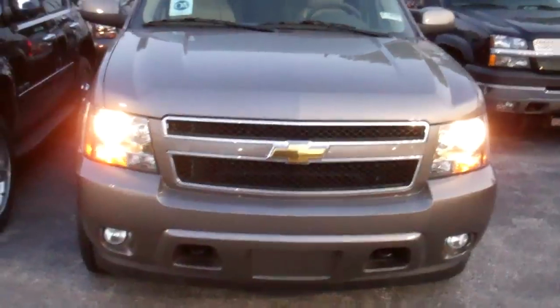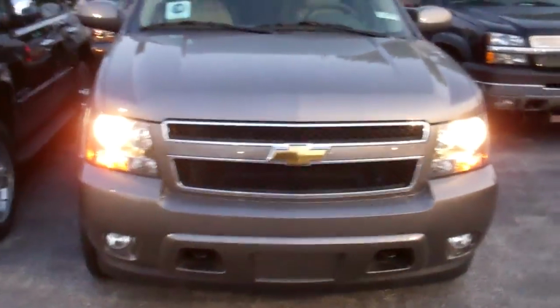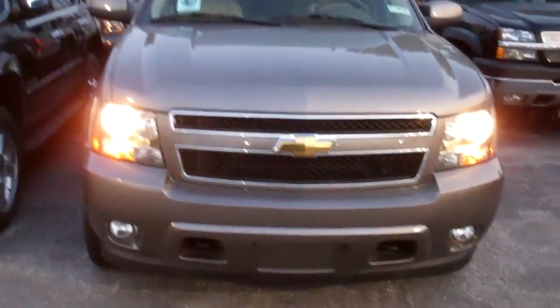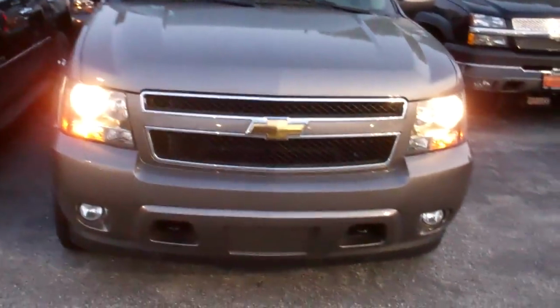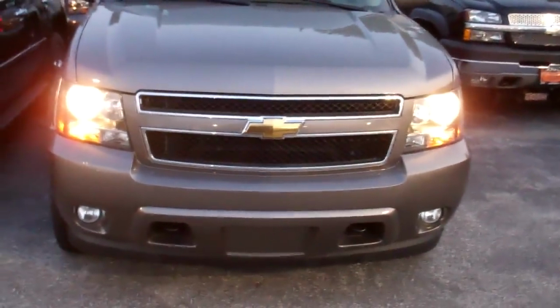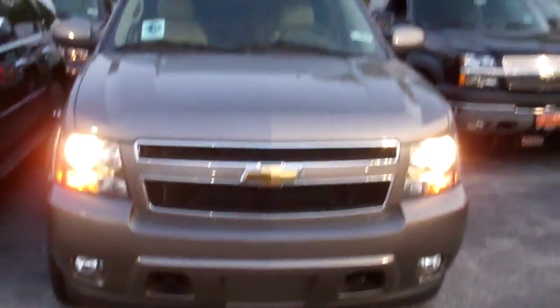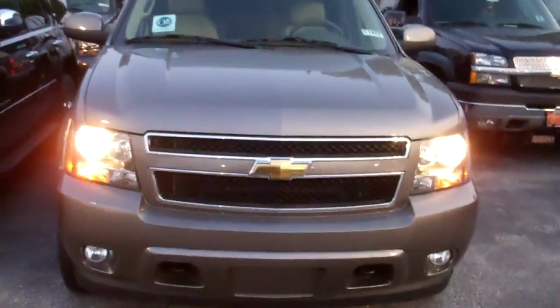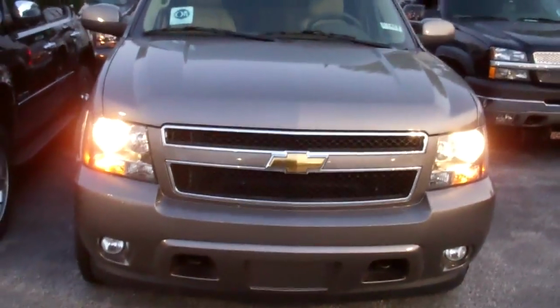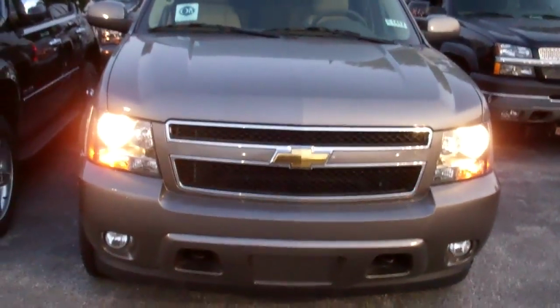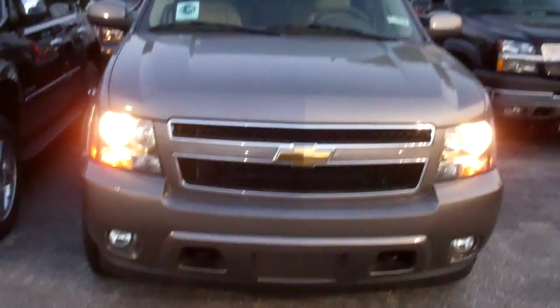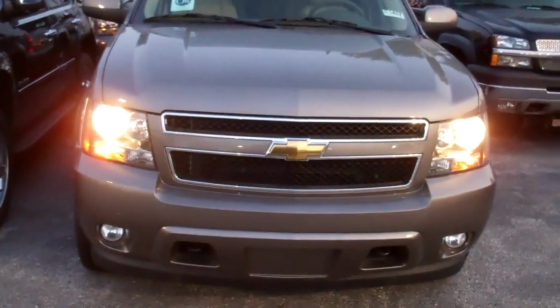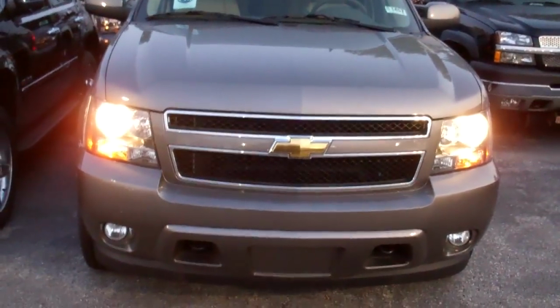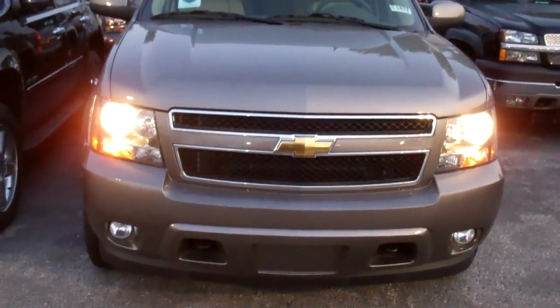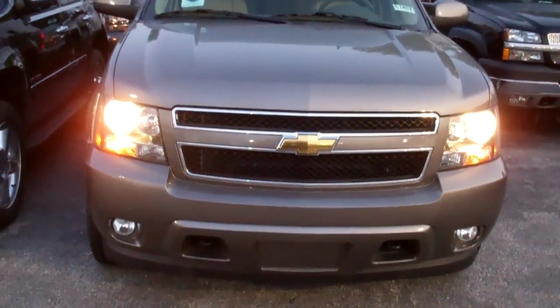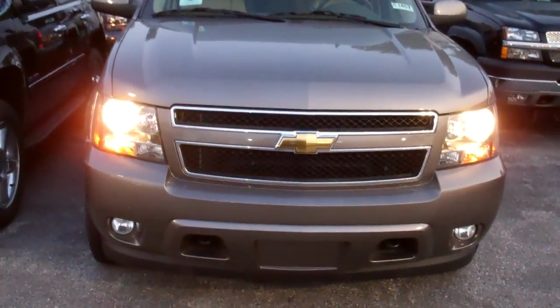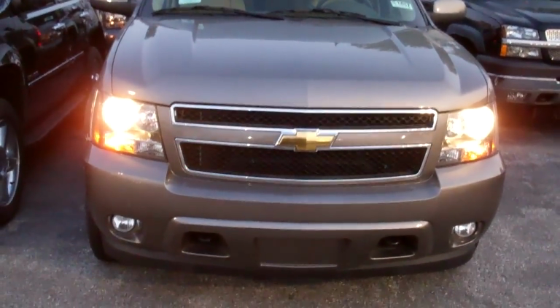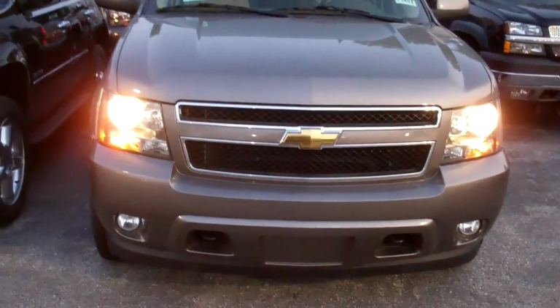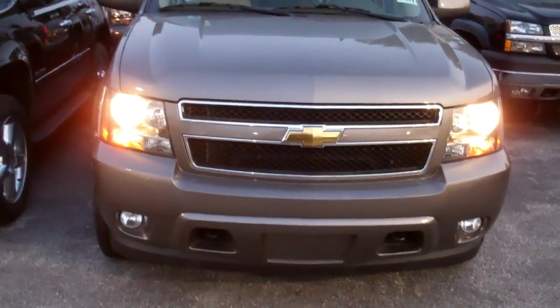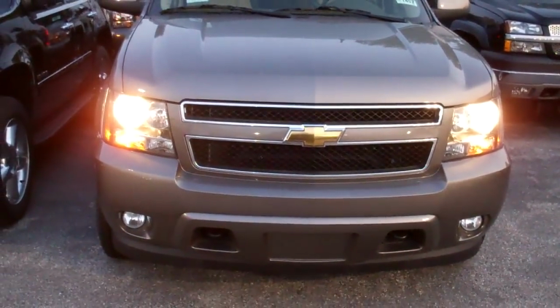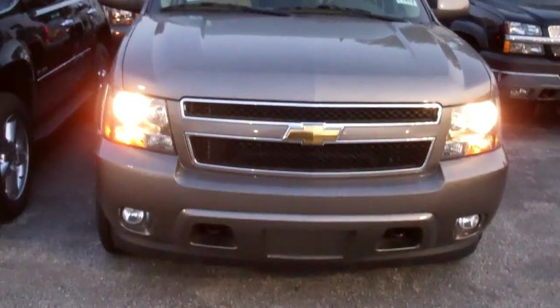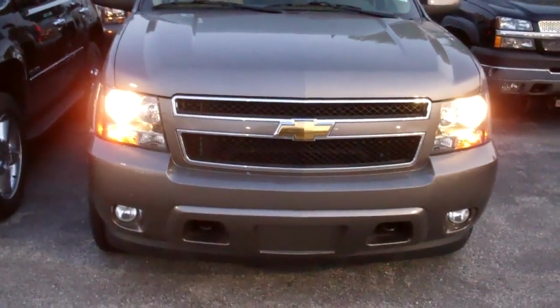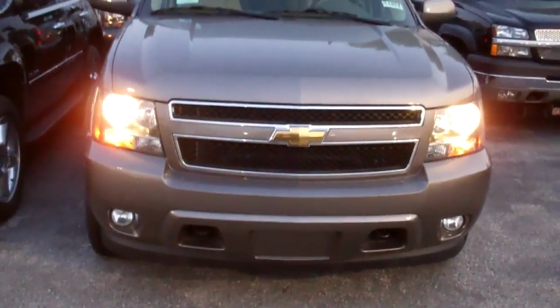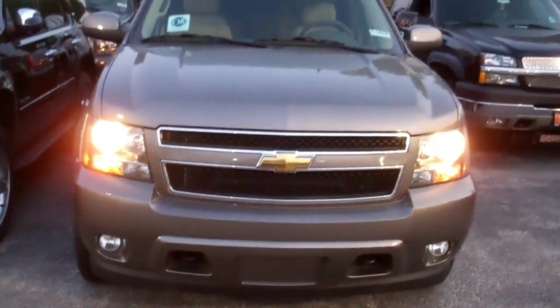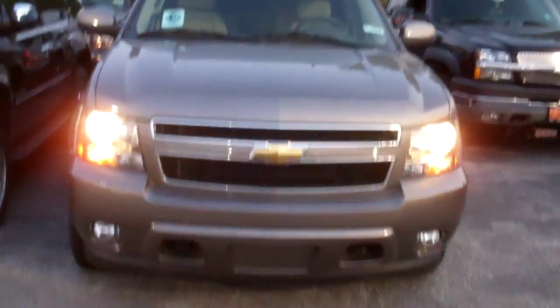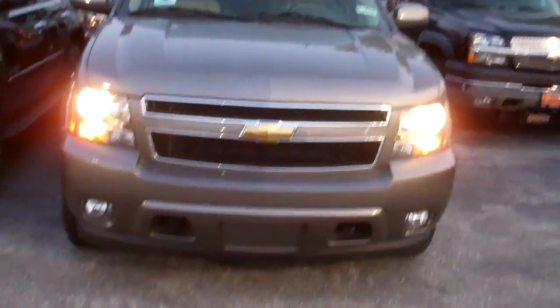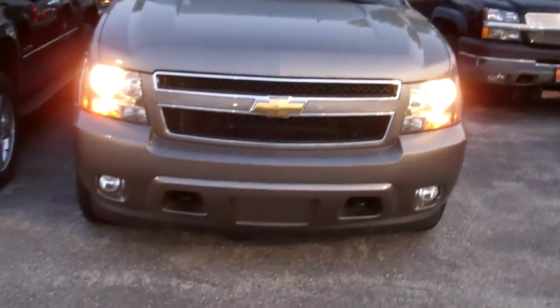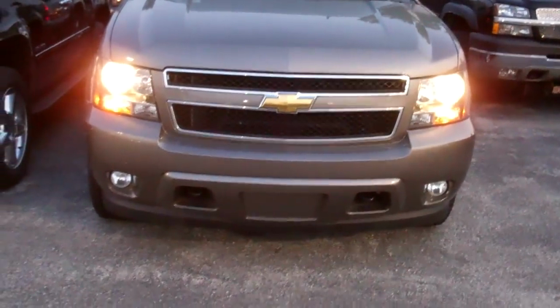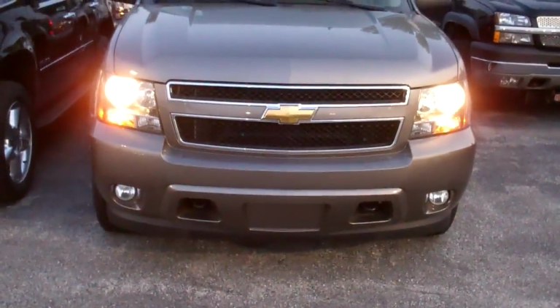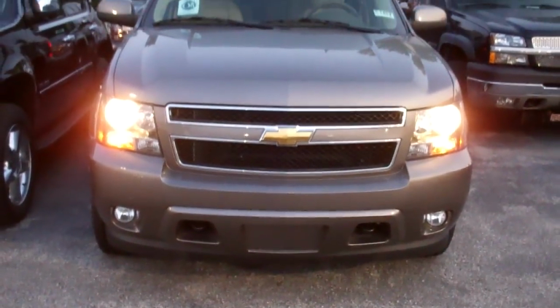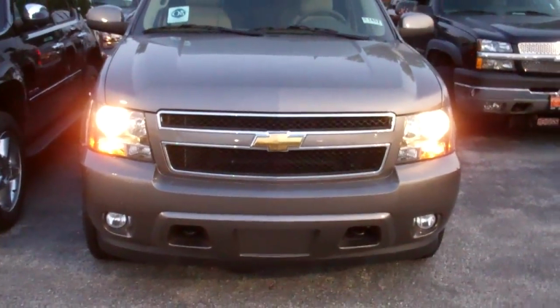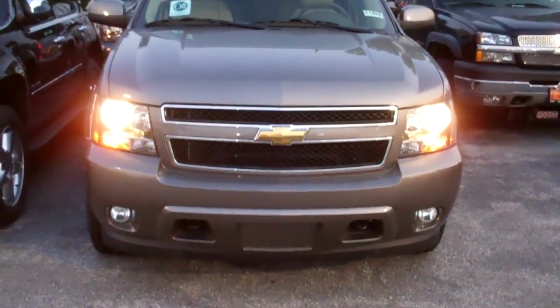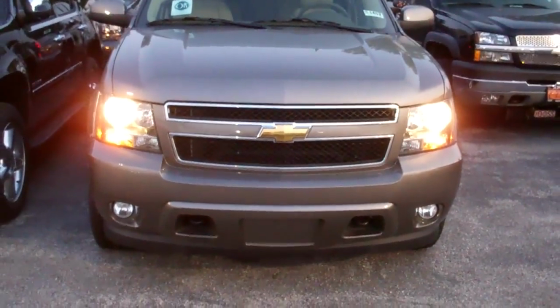Hey Reggie, this is Luke over at Apple Chevrolet. I just wanted to give you a quick video about the car you're looking at here.